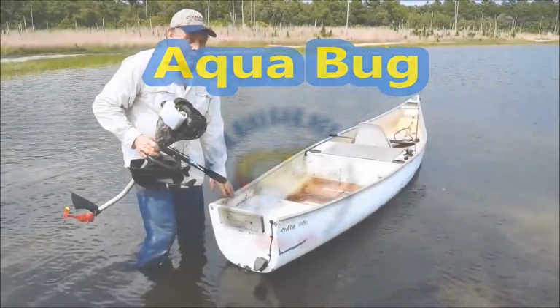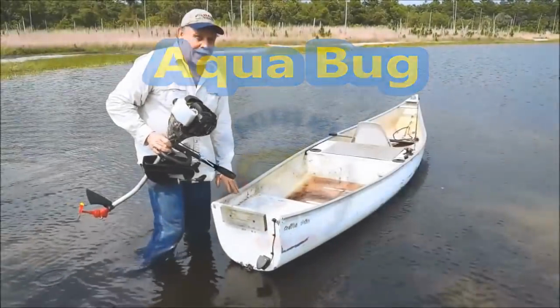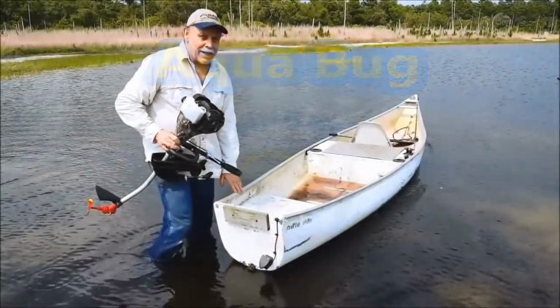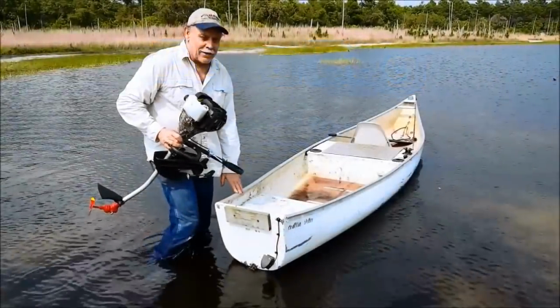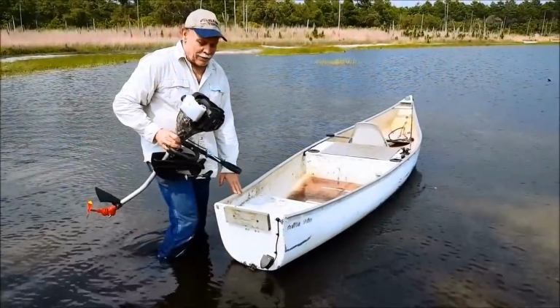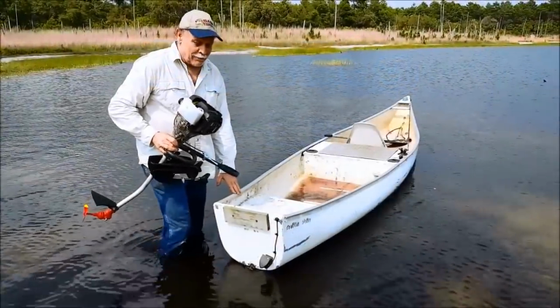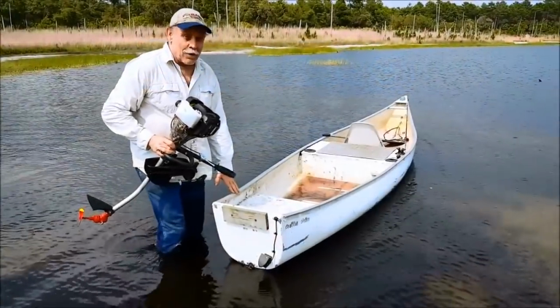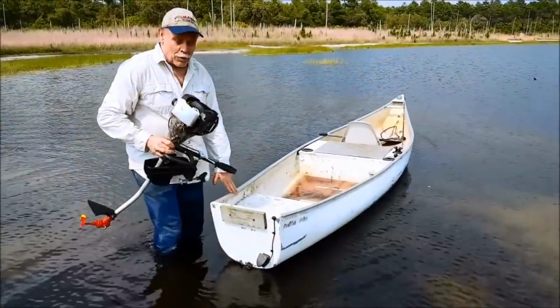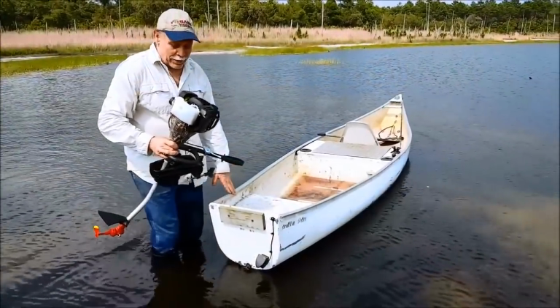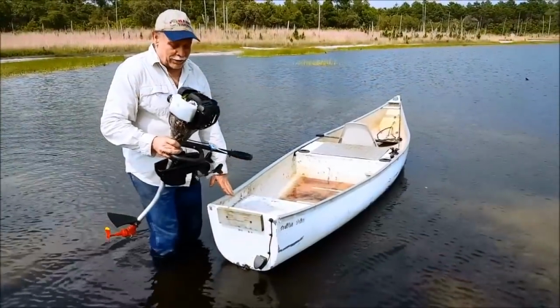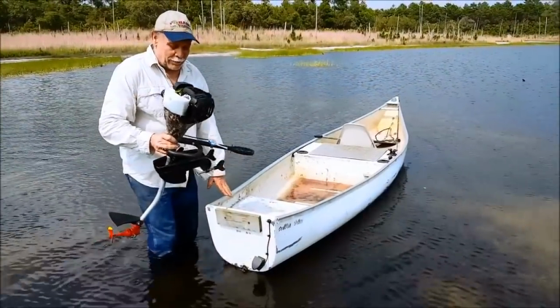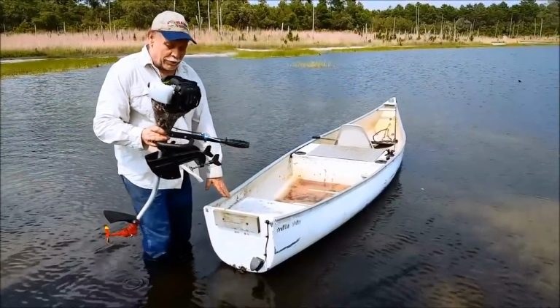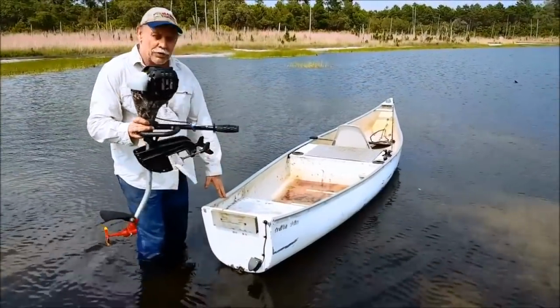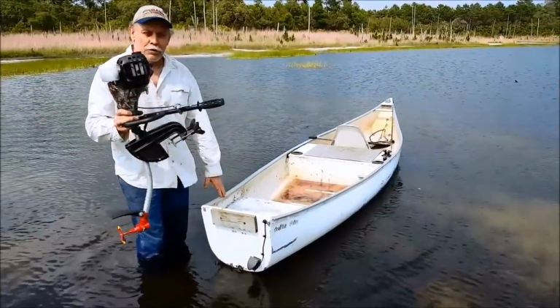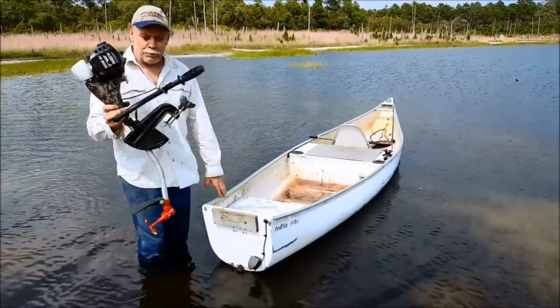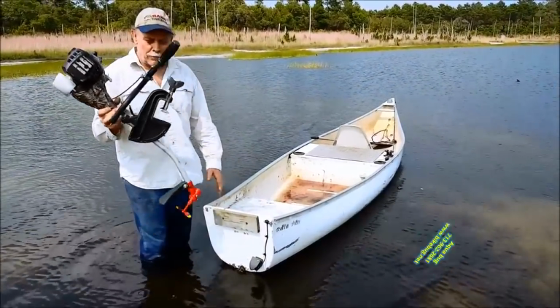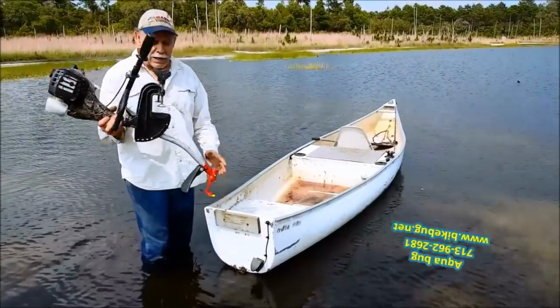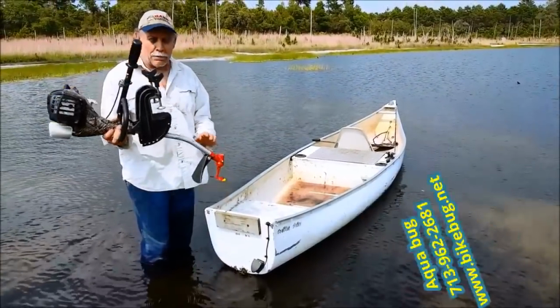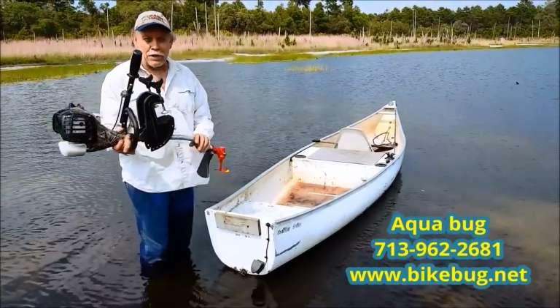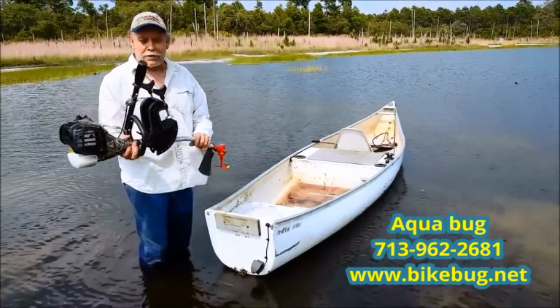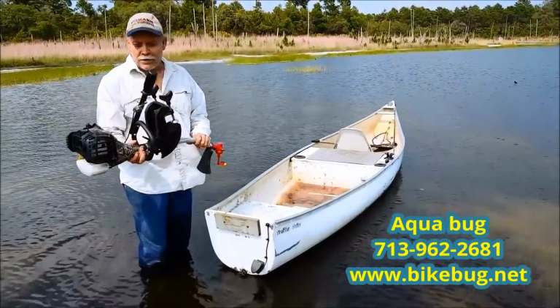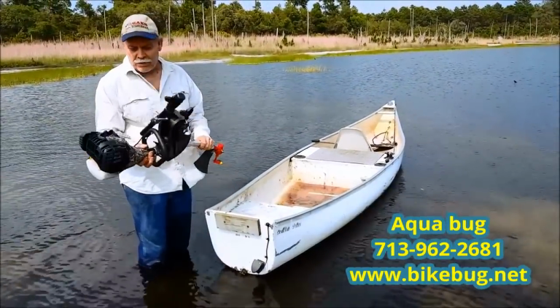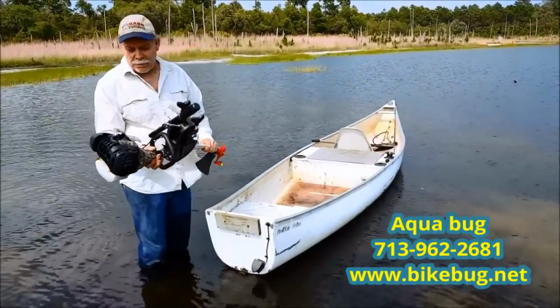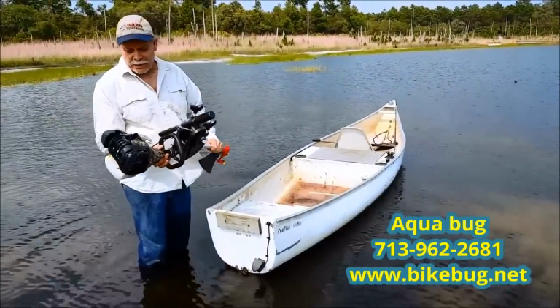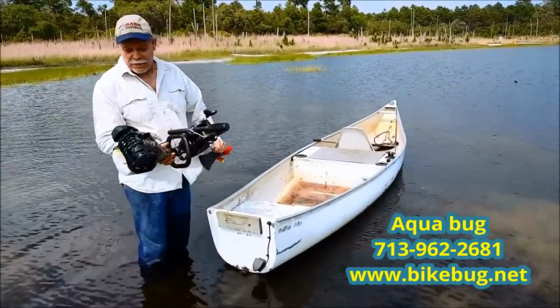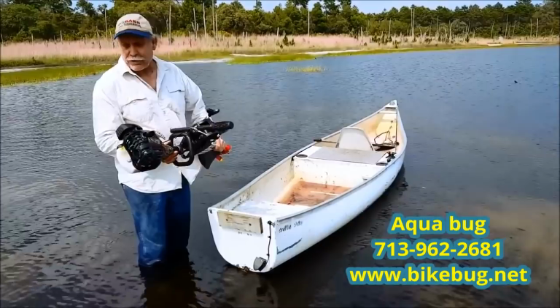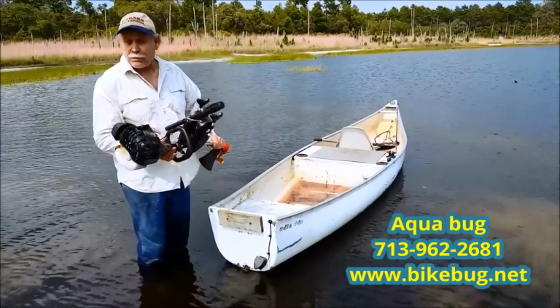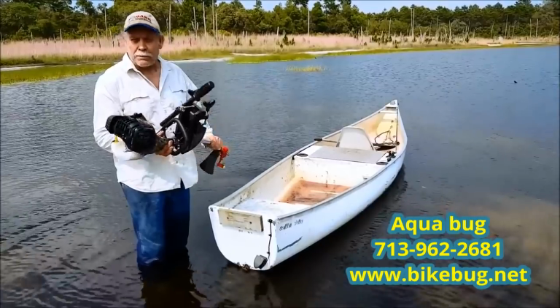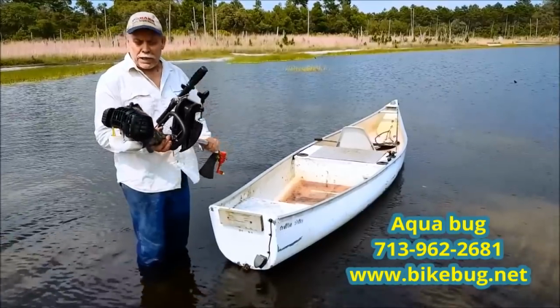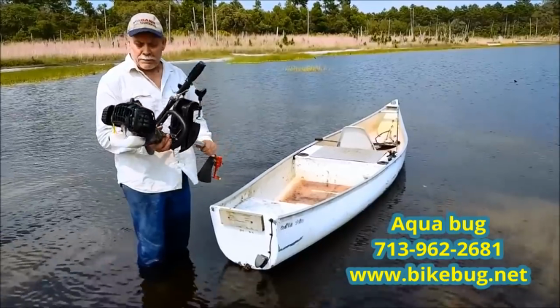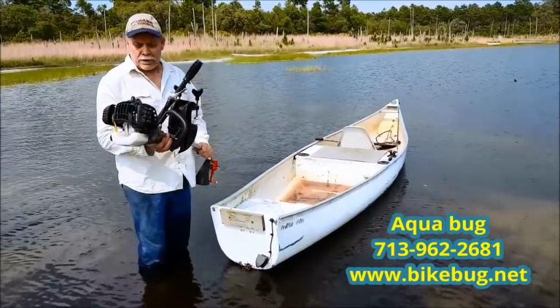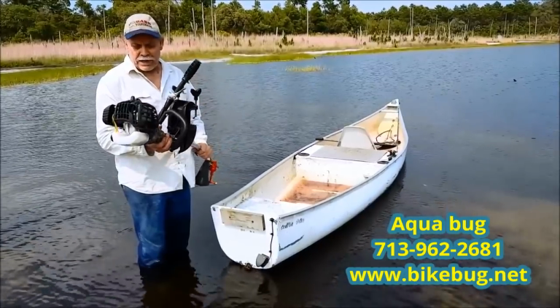Hey, how you doing? What is it? This is a new and improved AquaBug. This is manufactured by BikeBug.